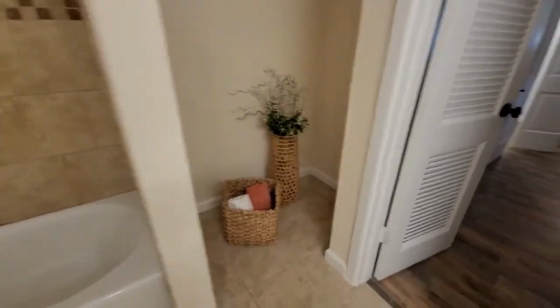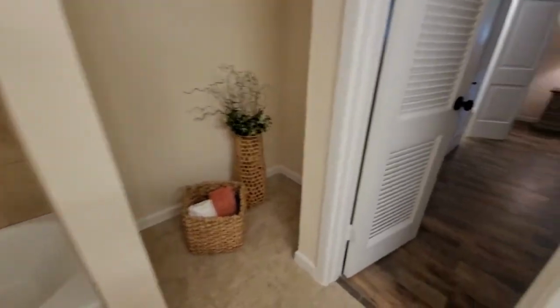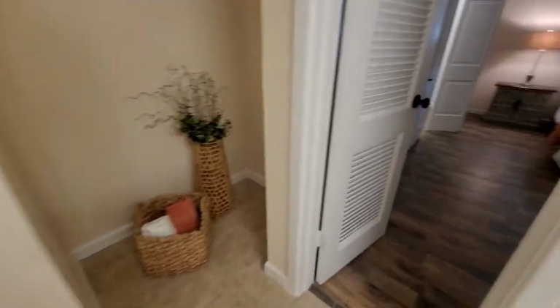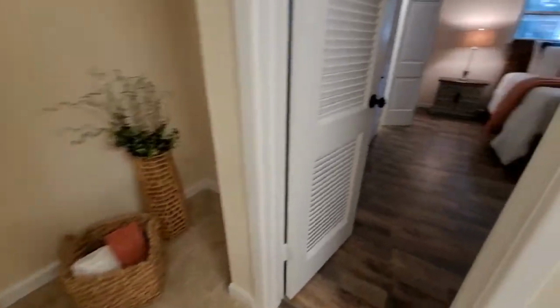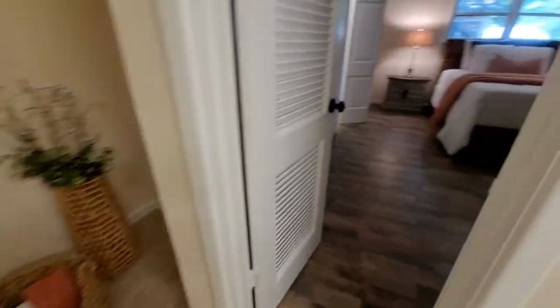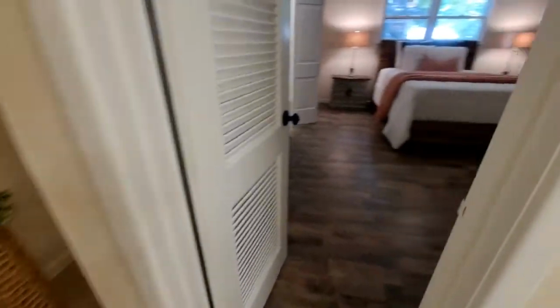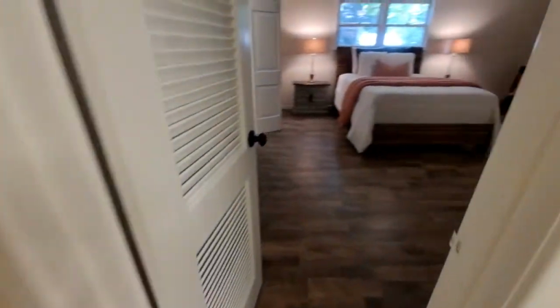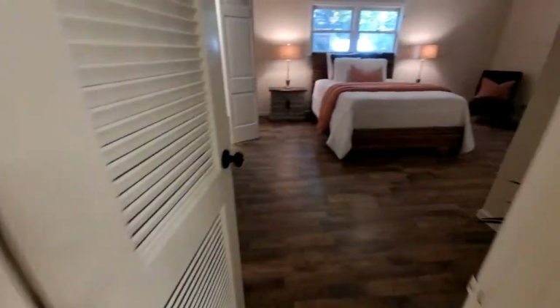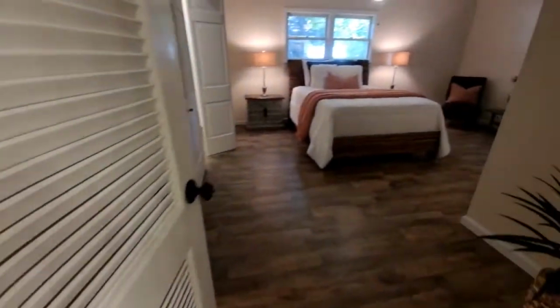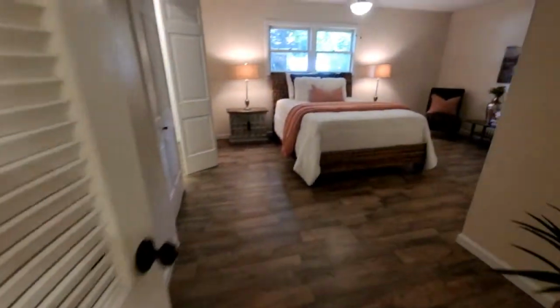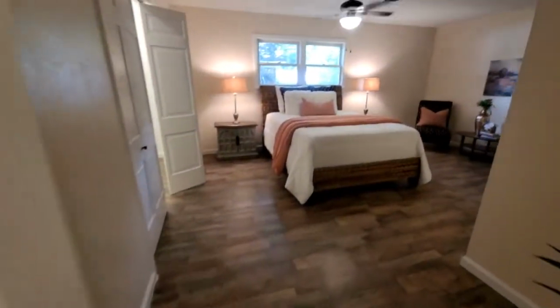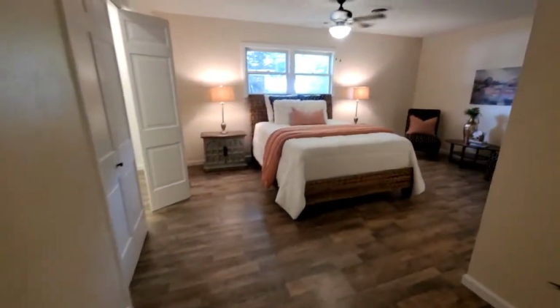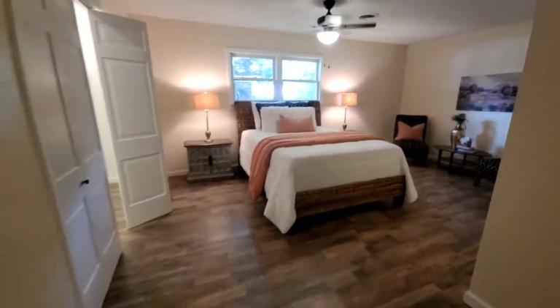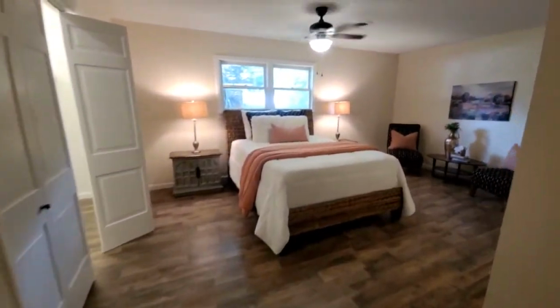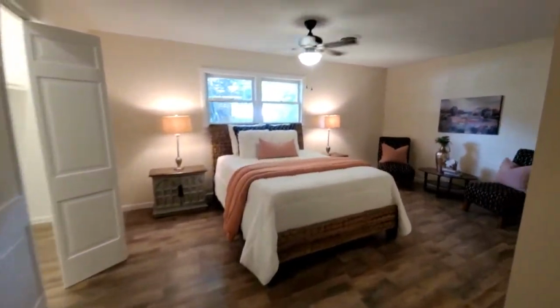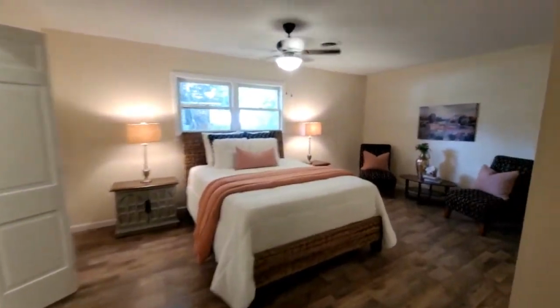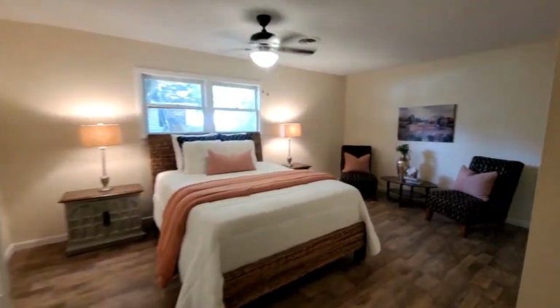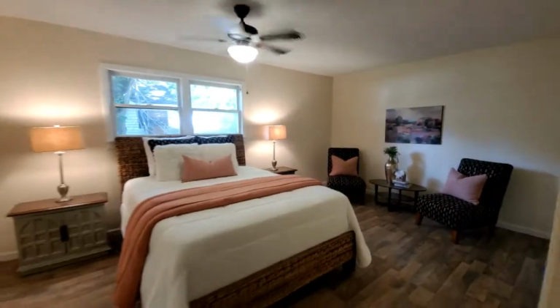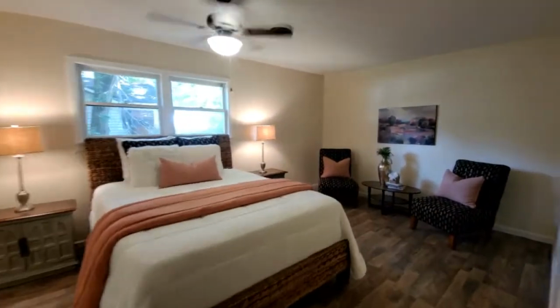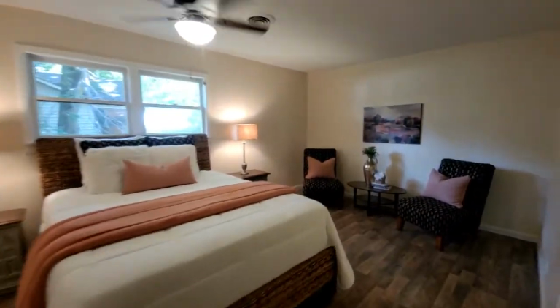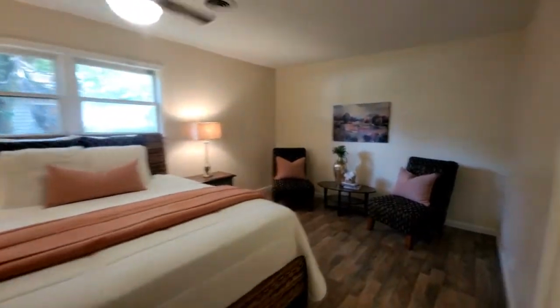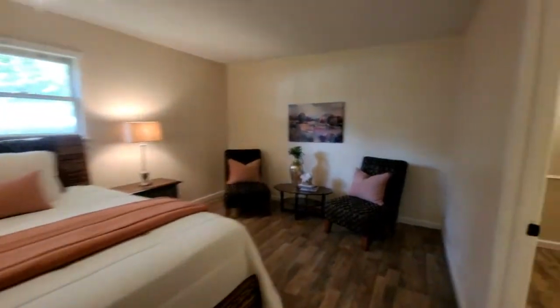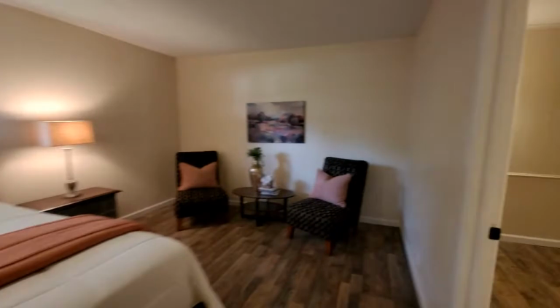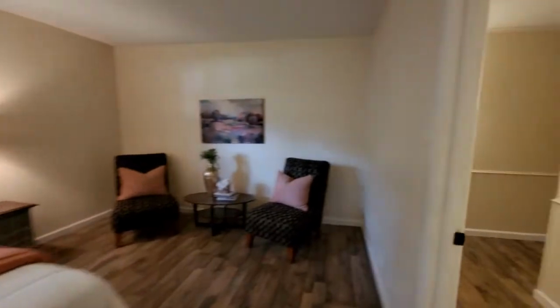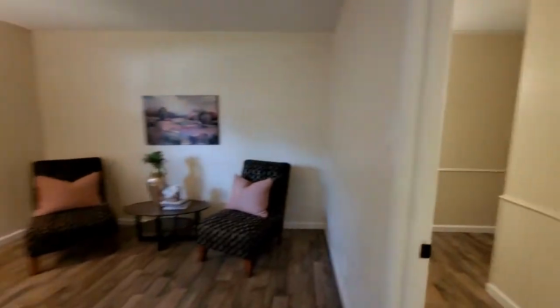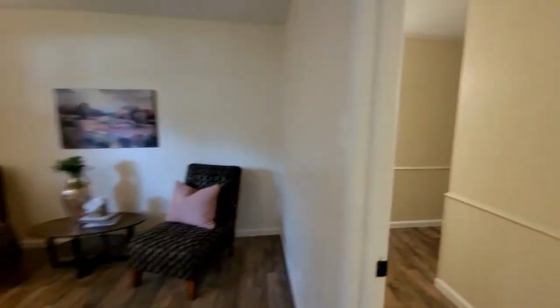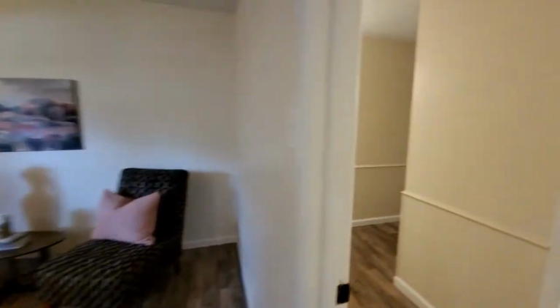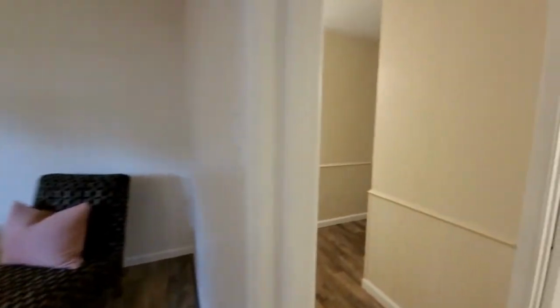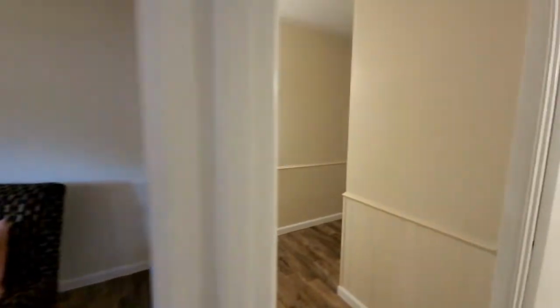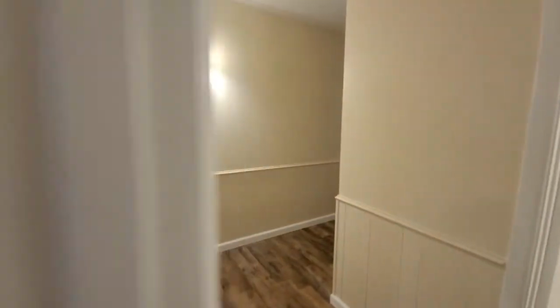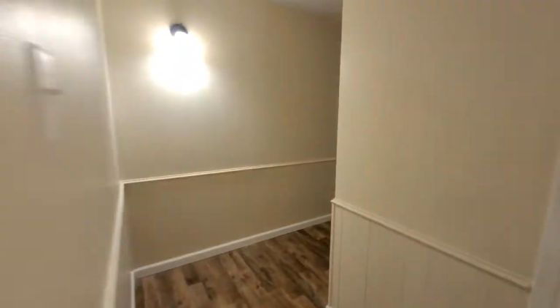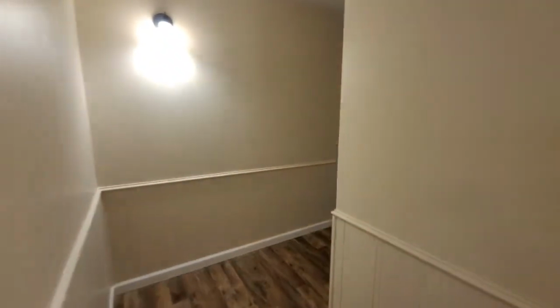Everything in this house has been redone. We have new paint, new flooring — everything has been updated.